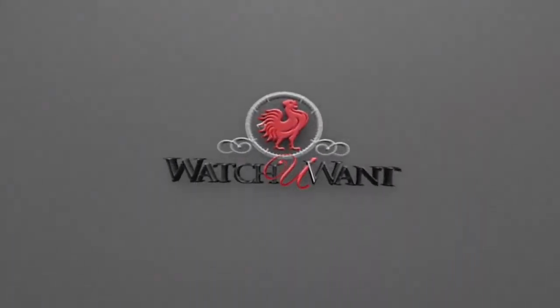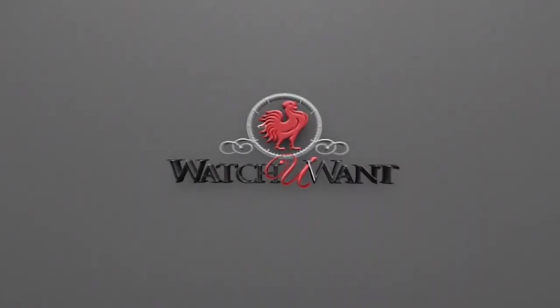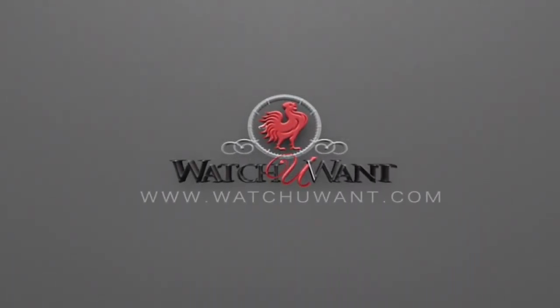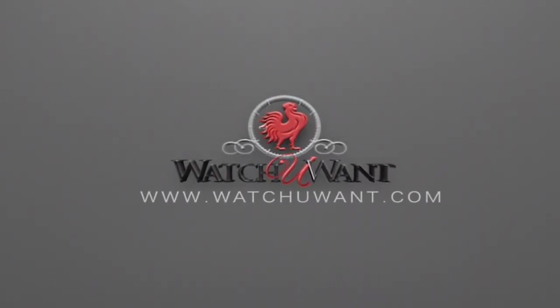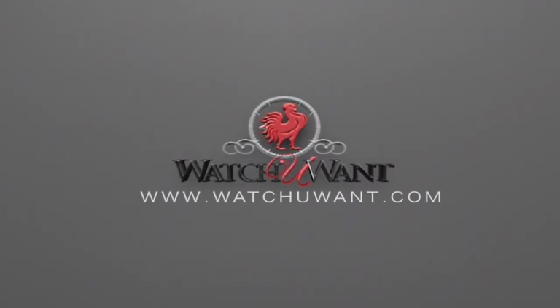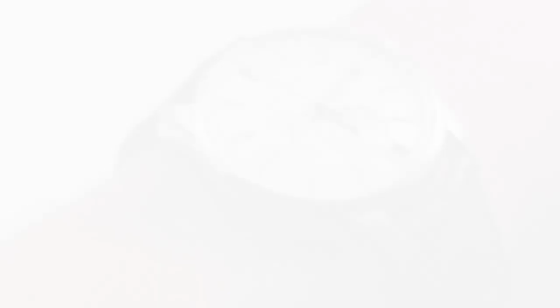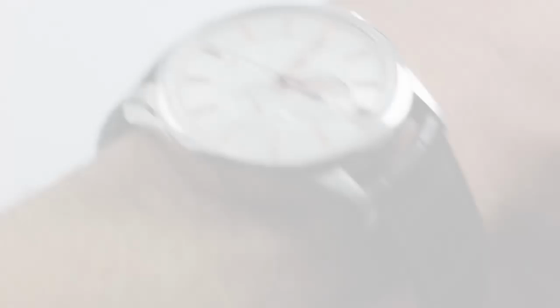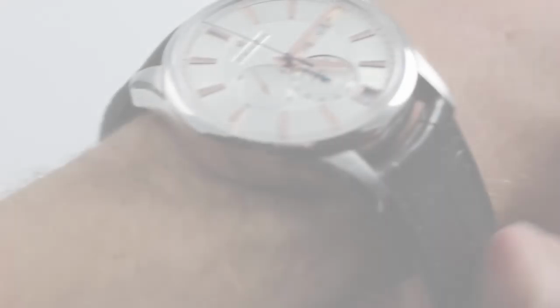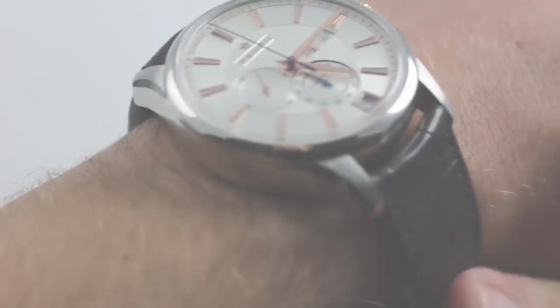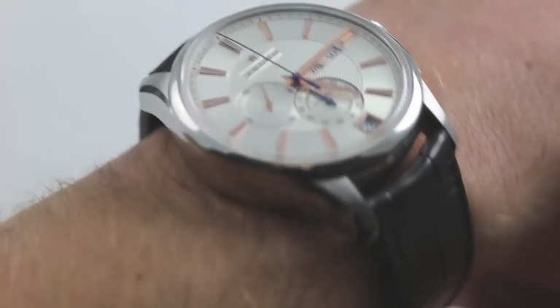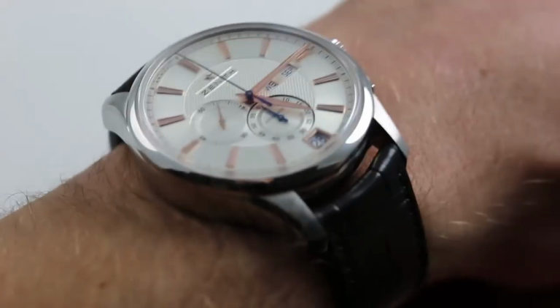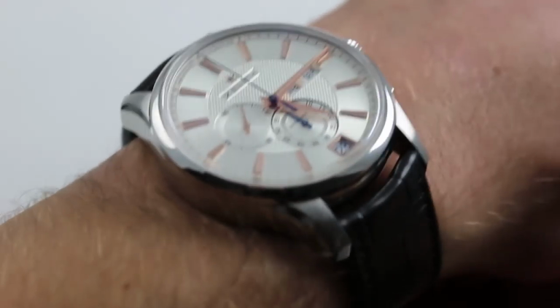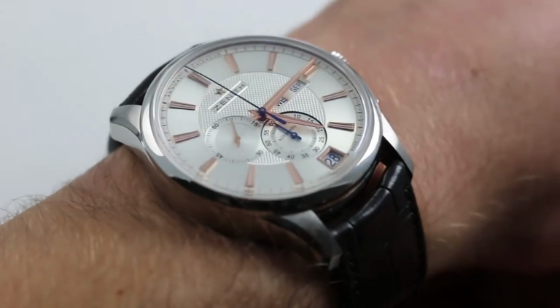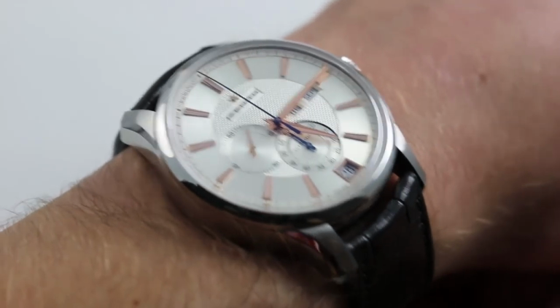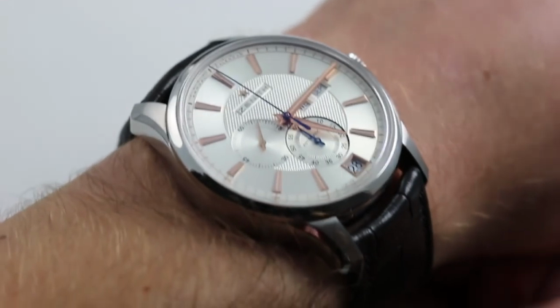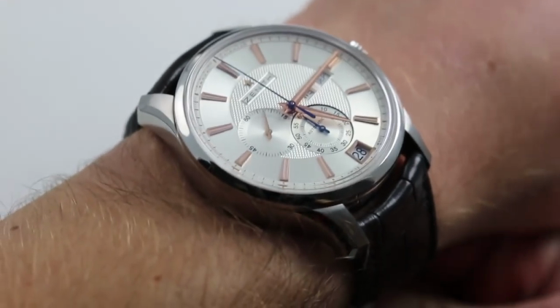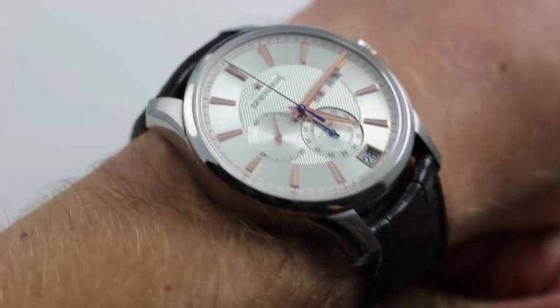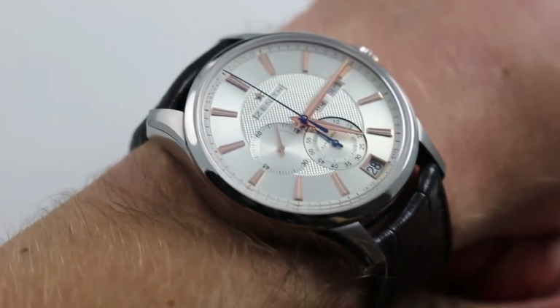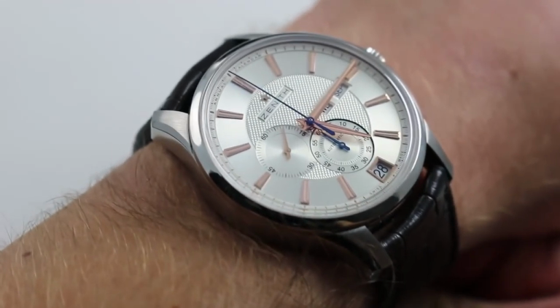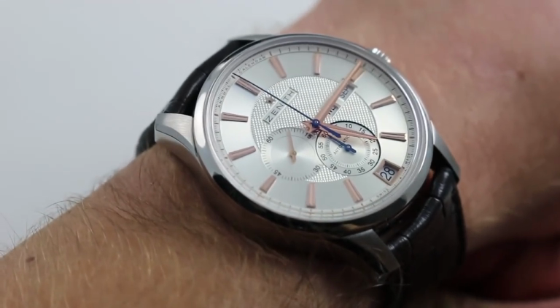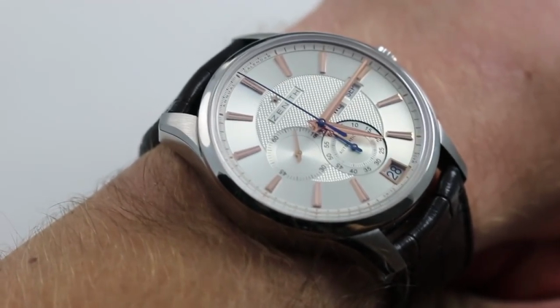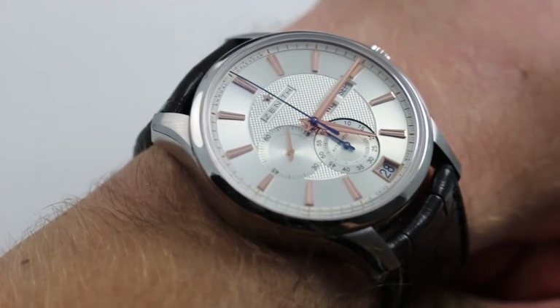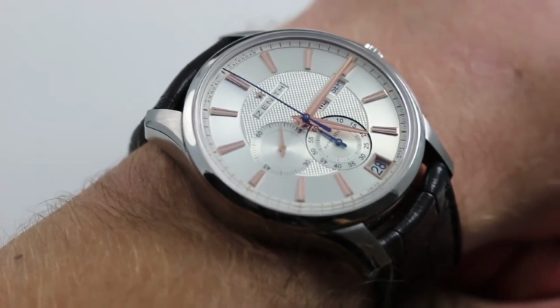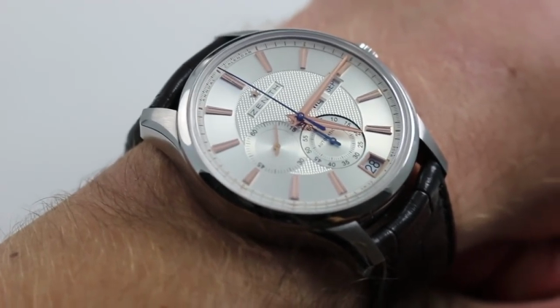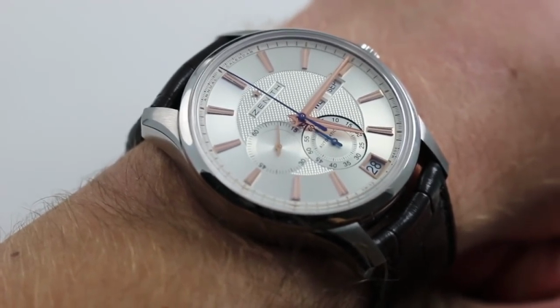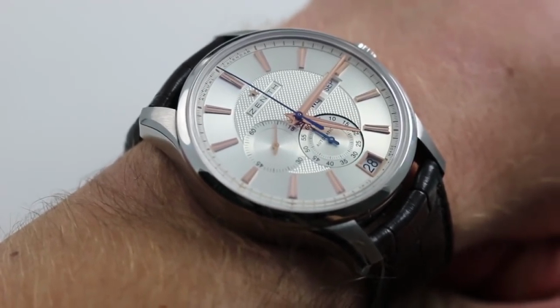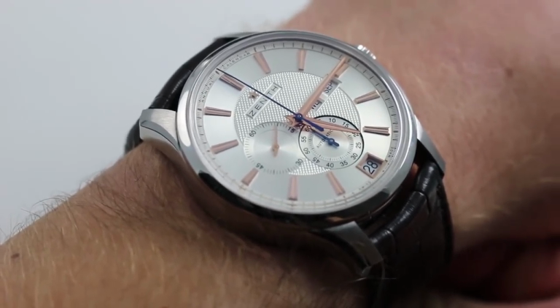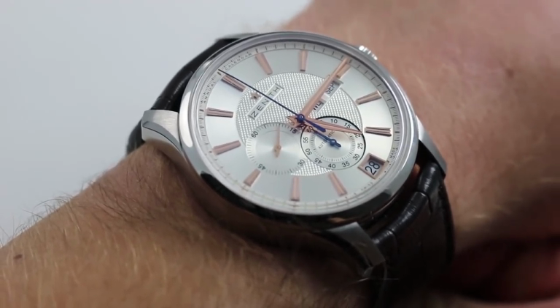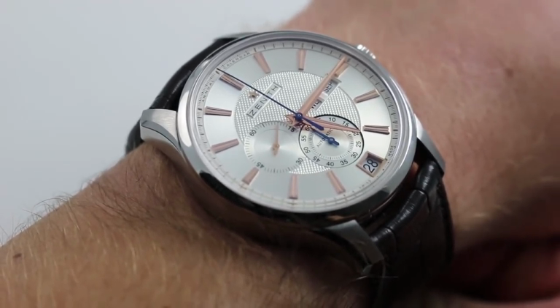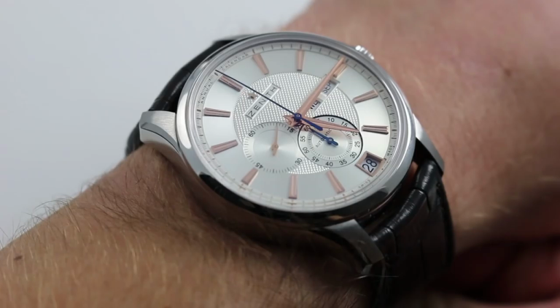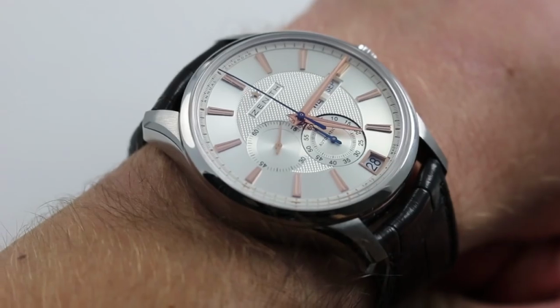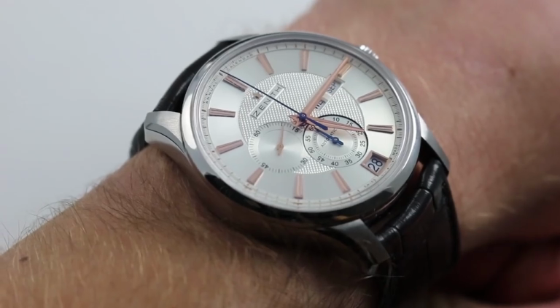Hi, I'm Tim. Welcome to our channel and thanks for logging on. Today, we're discussing the Zenith El Primero Windsor Annual Calendar.